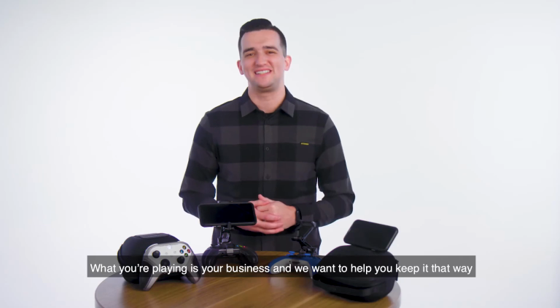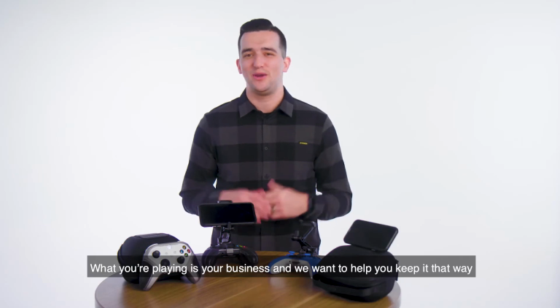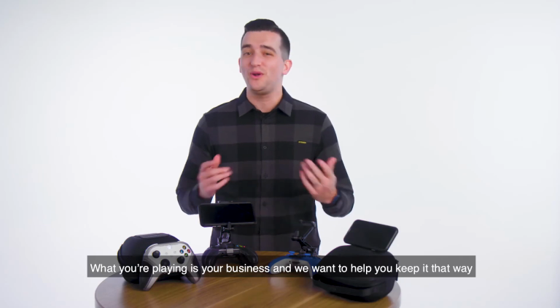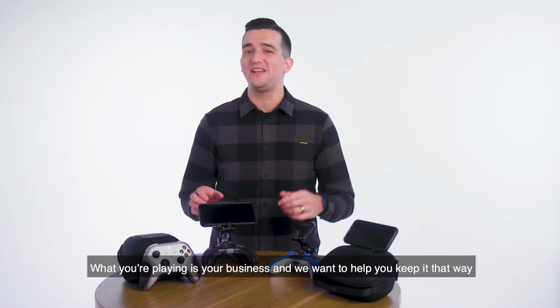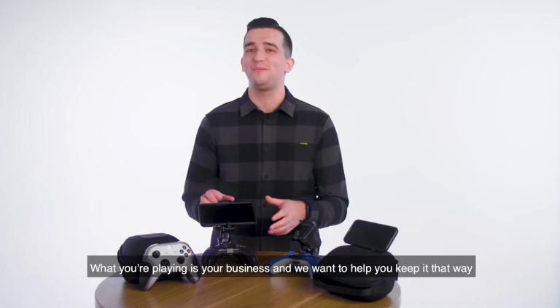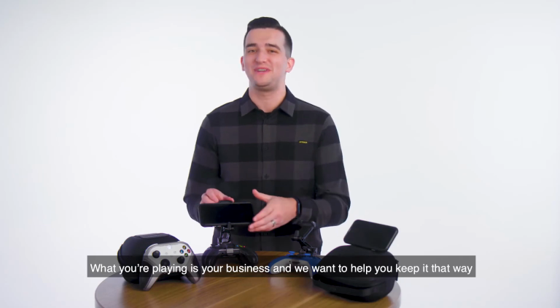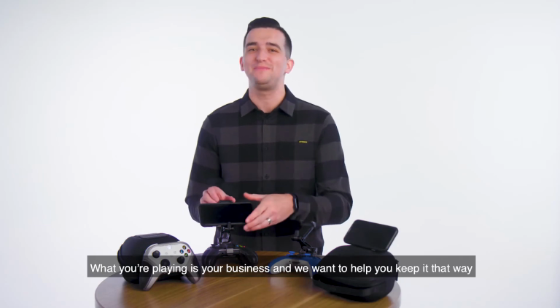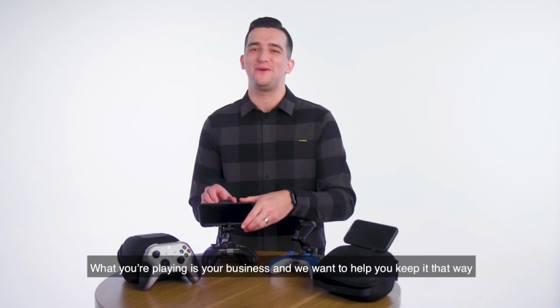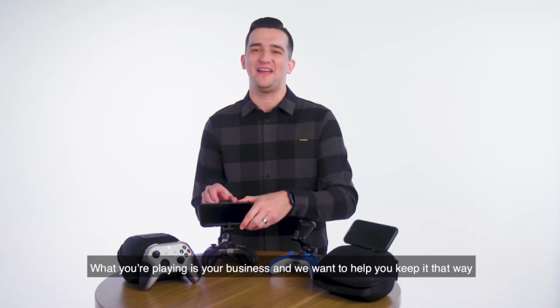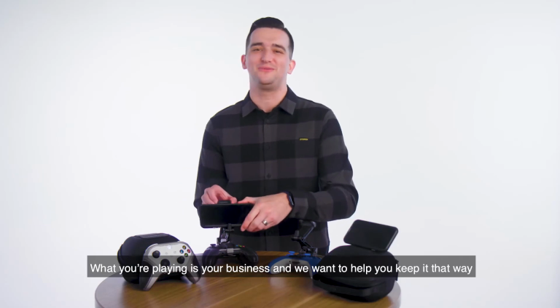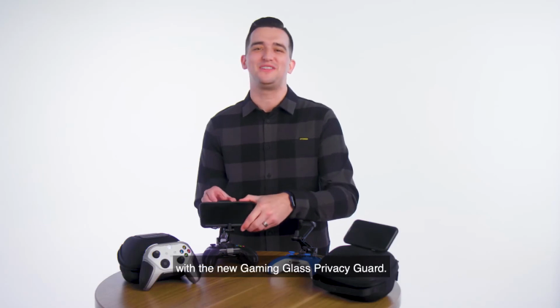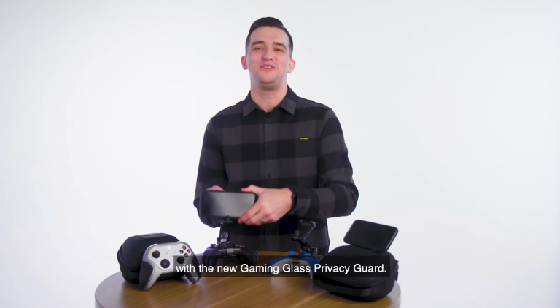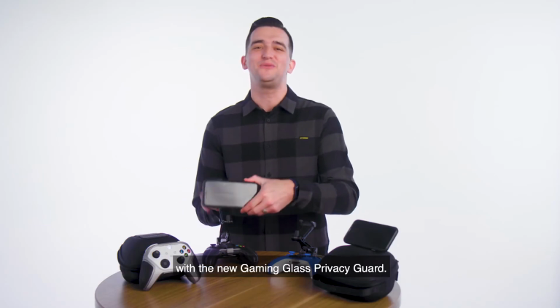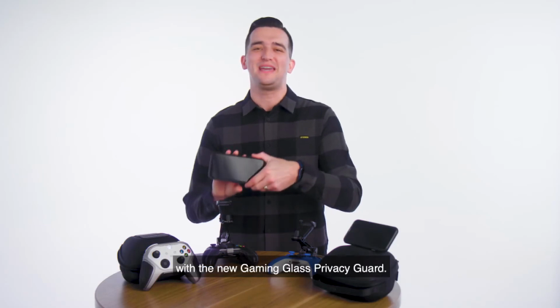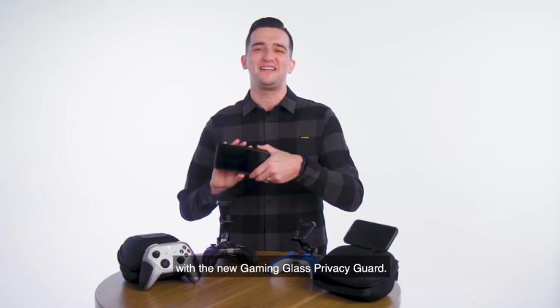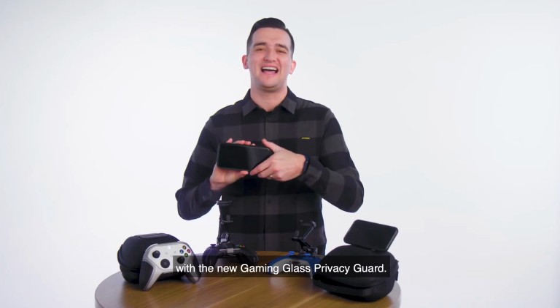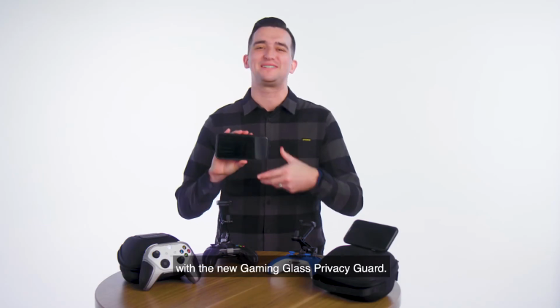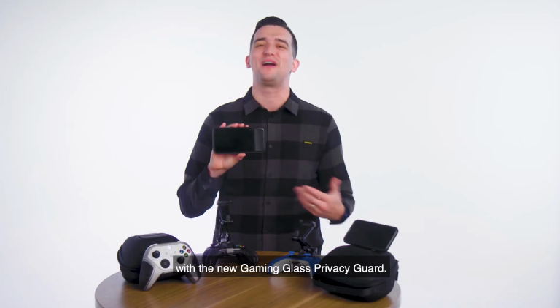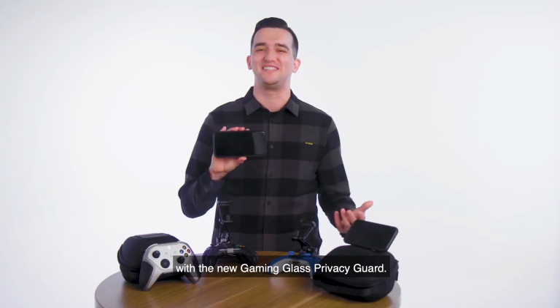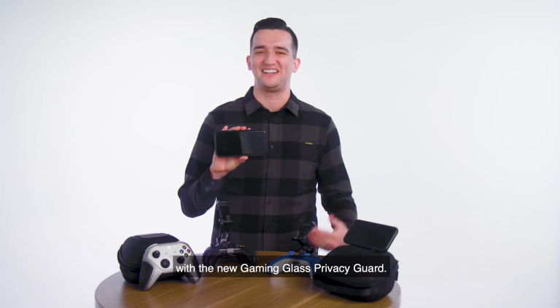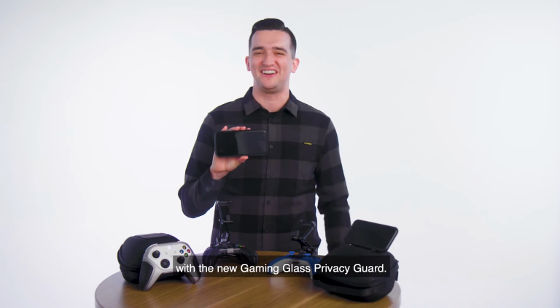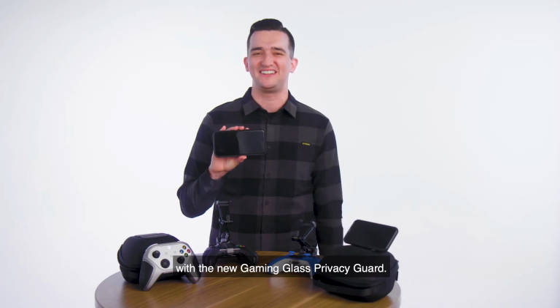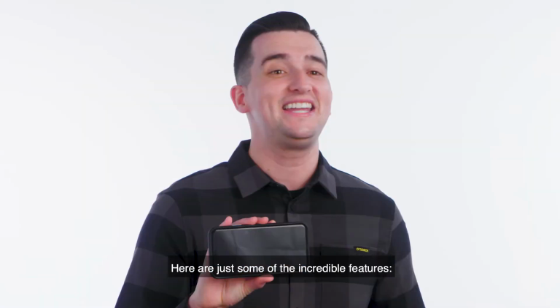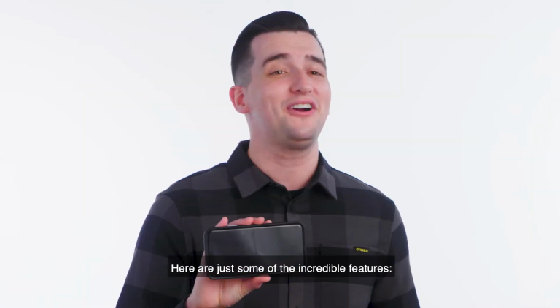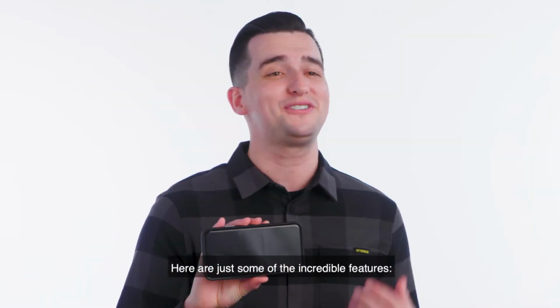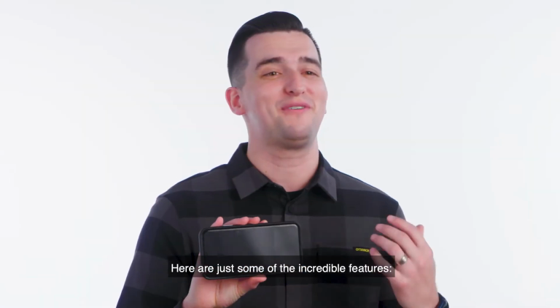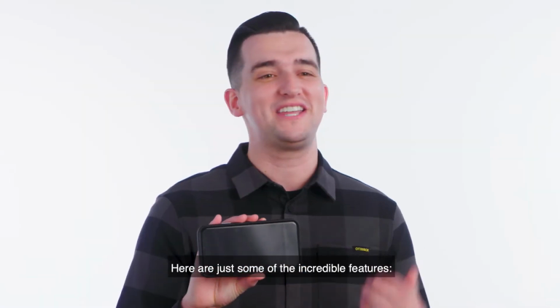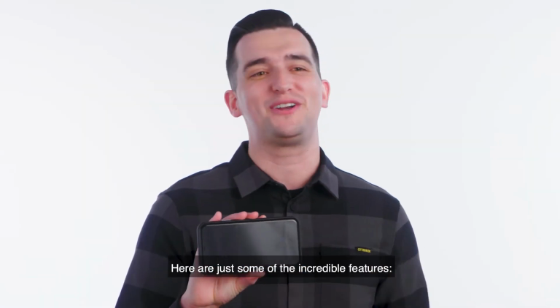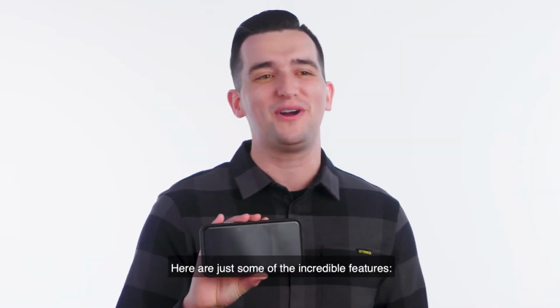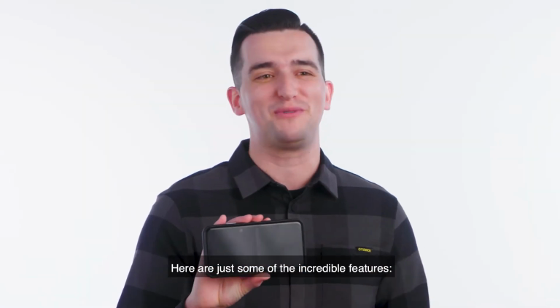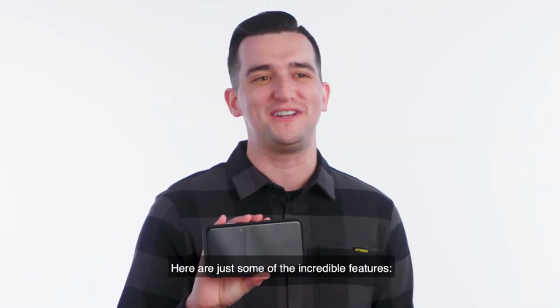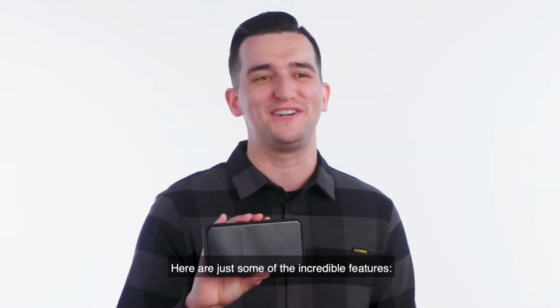What you're playing is your business, and we want to help you keep it that way with the new Gaming Glass Privacy Guard. Here are some of the incredible features.